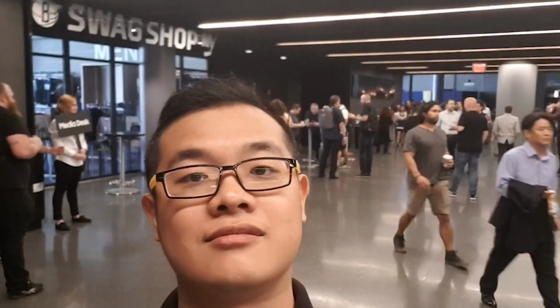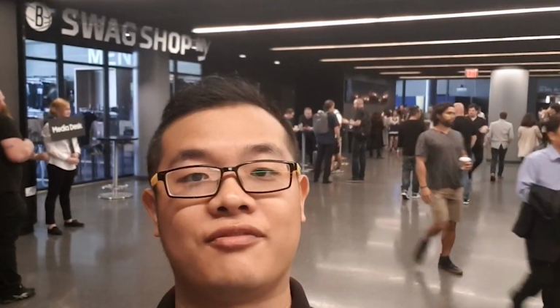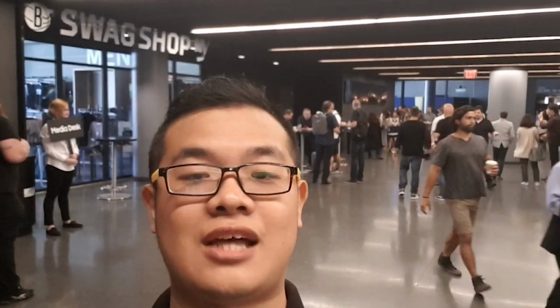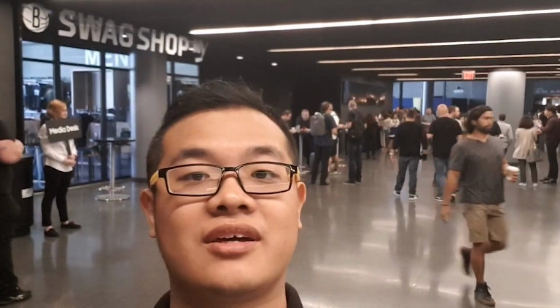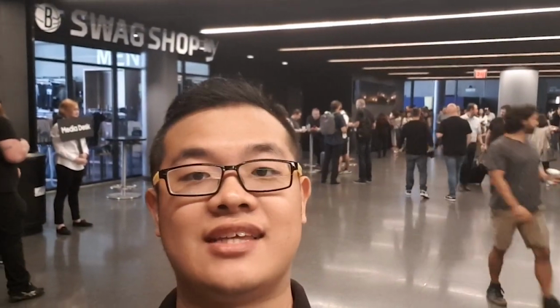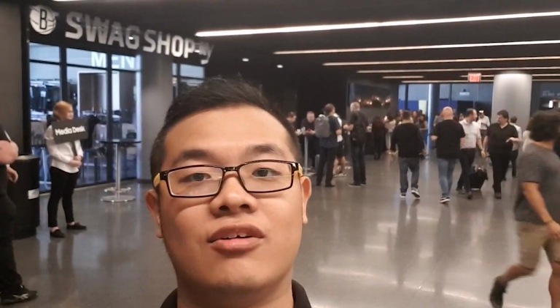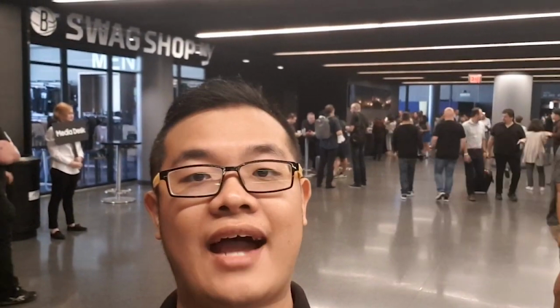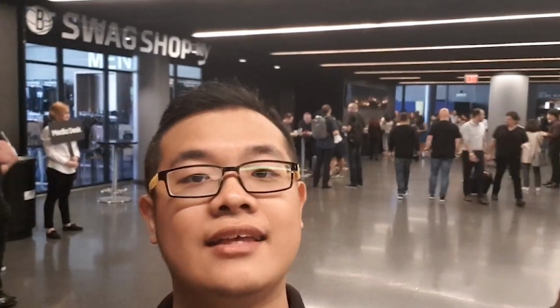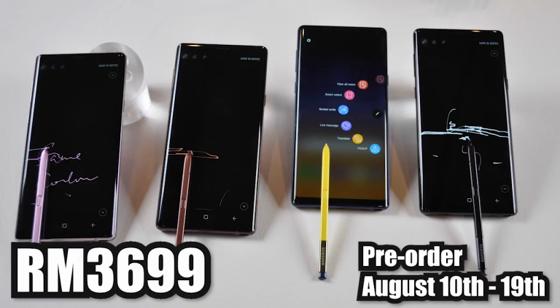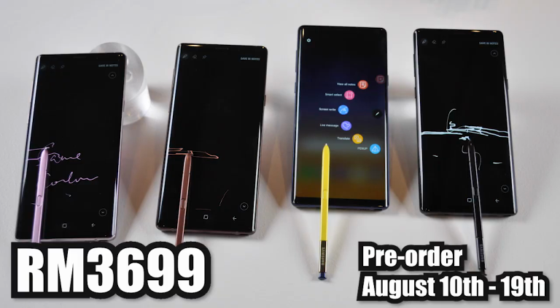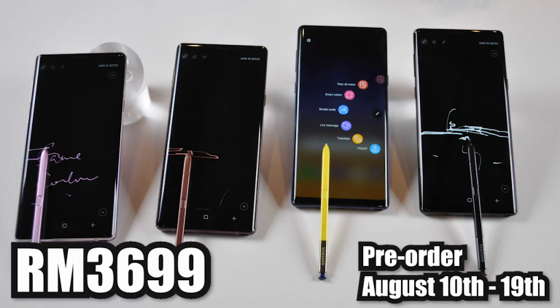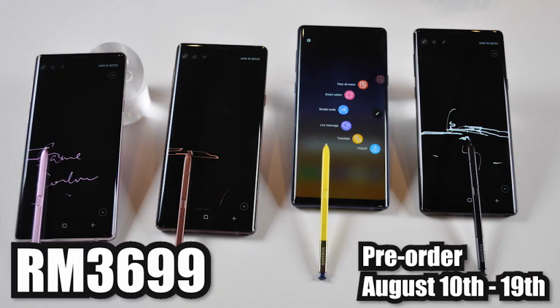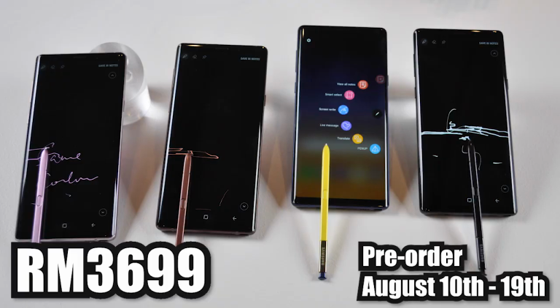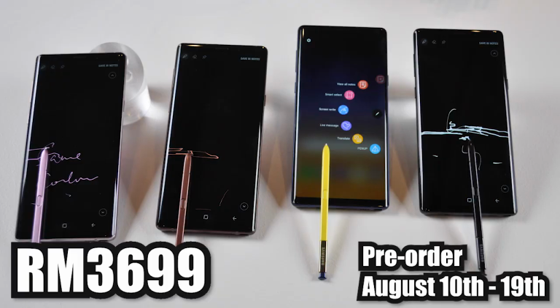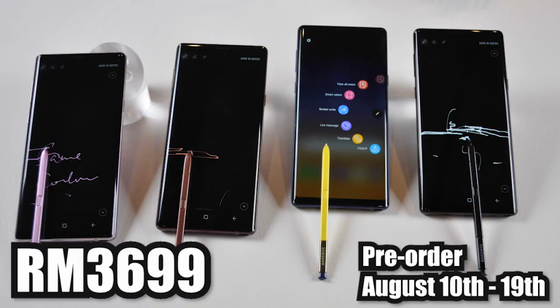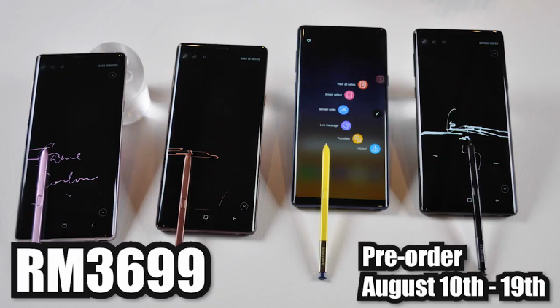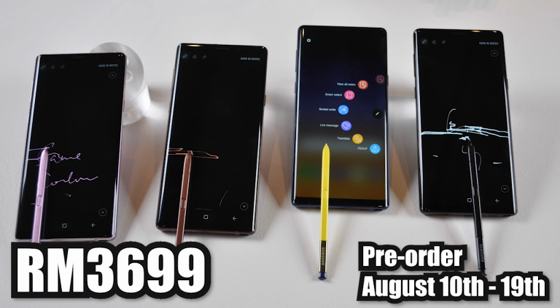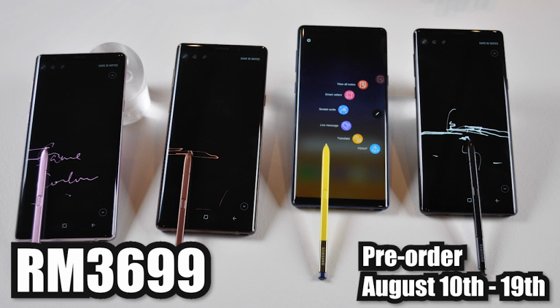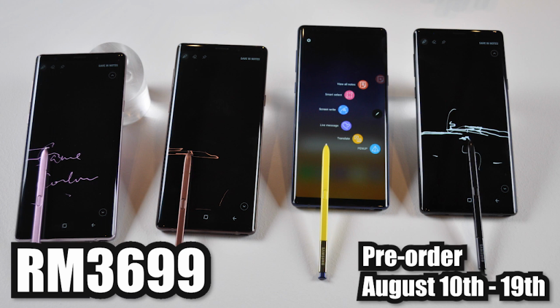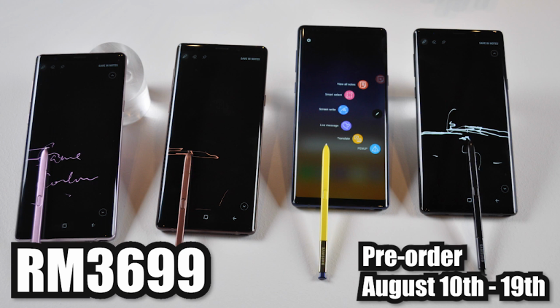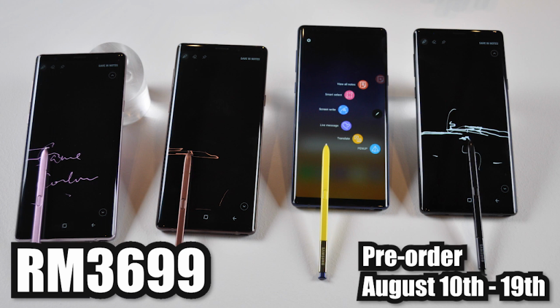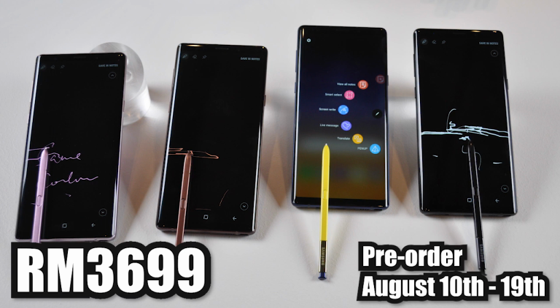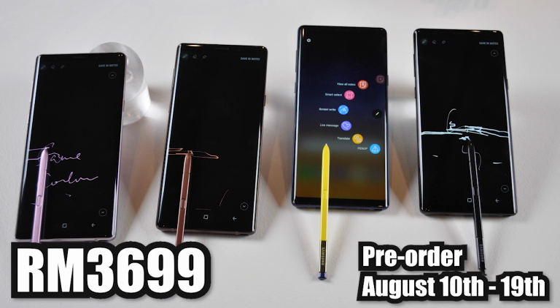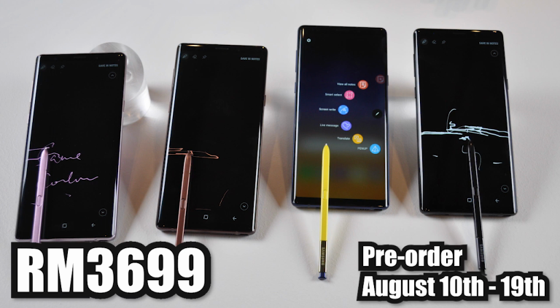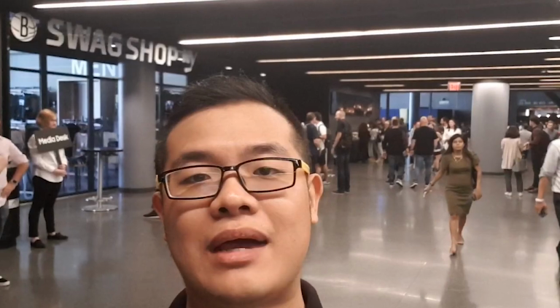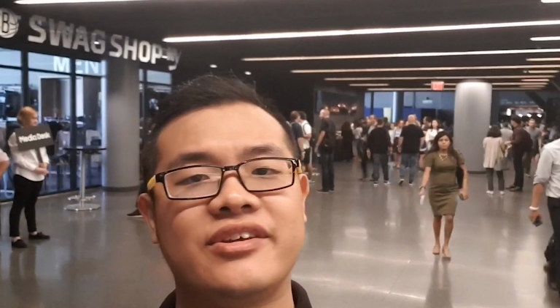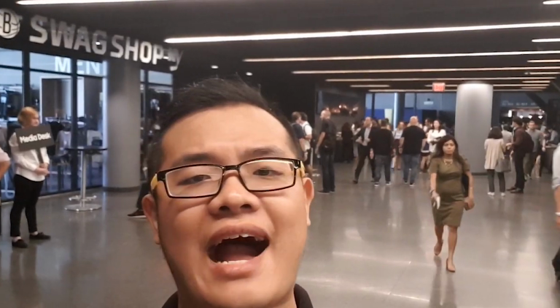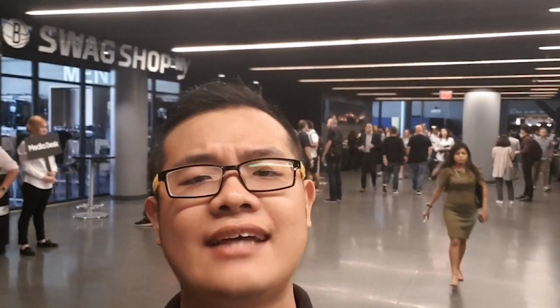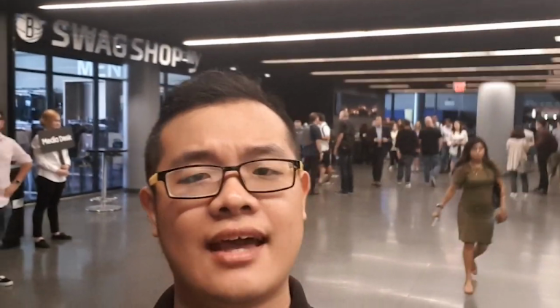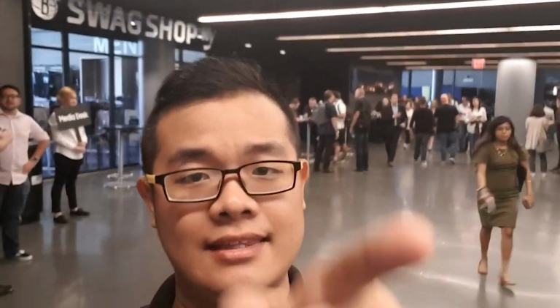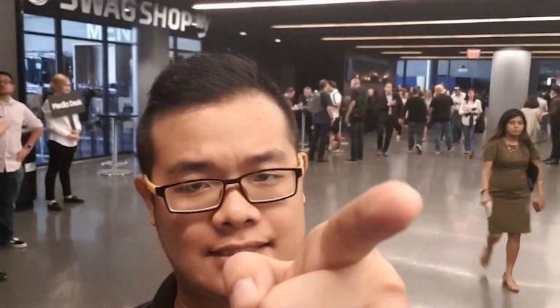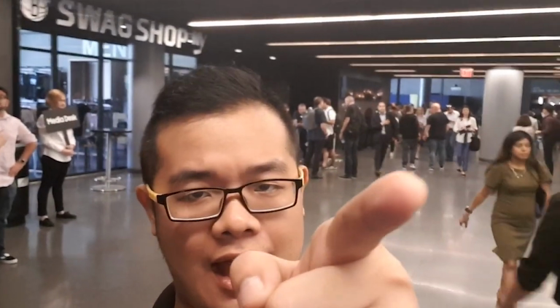So that's all for our hands-on of the Samsung Galaxy Note 9, coming to Malaysia pretty soon. Stay tuned for that at TechNave.com, and see you guys next time!